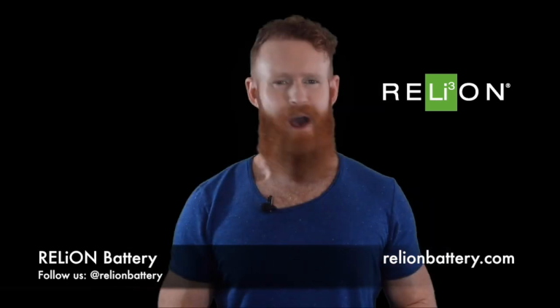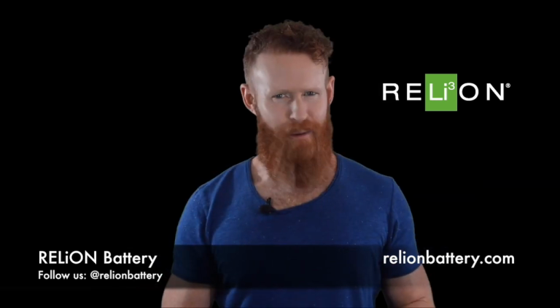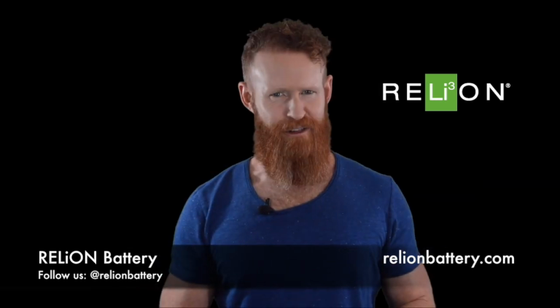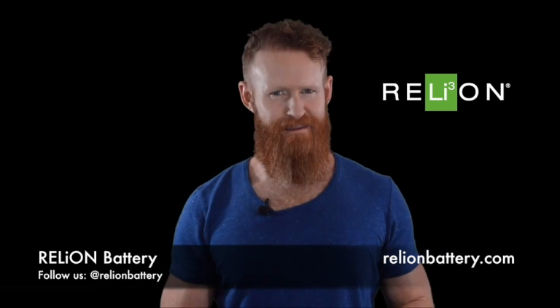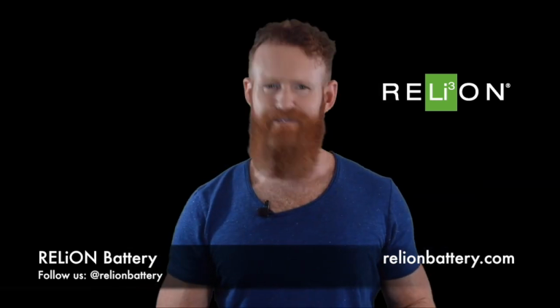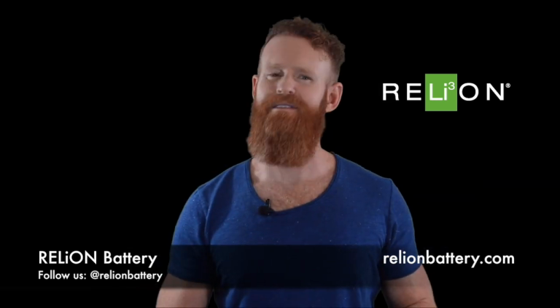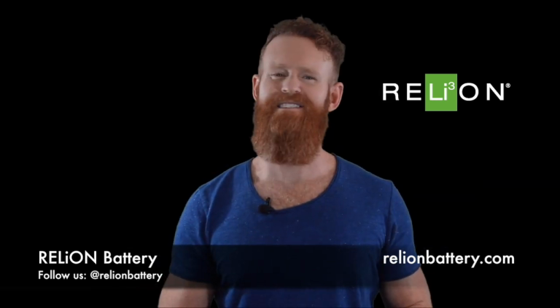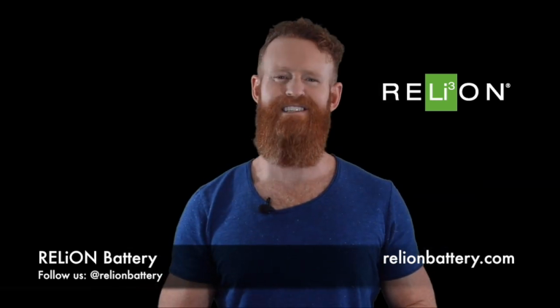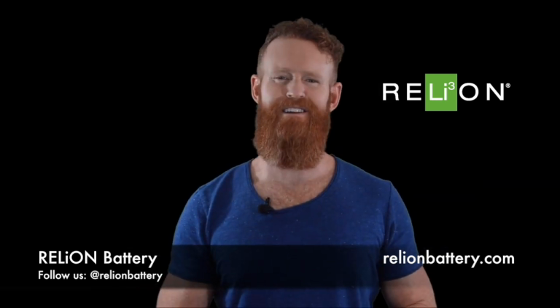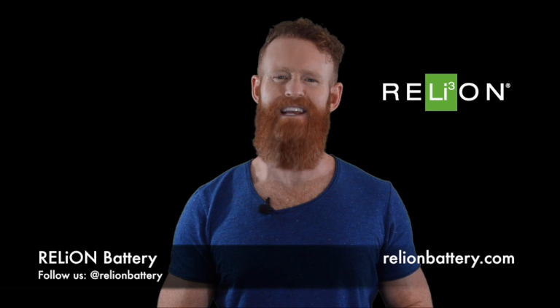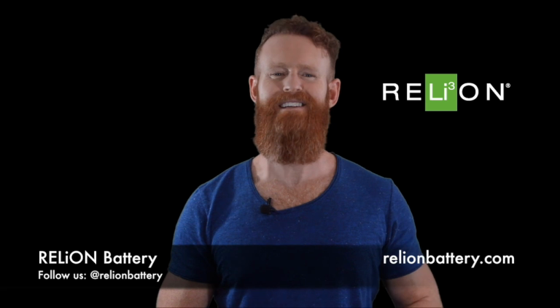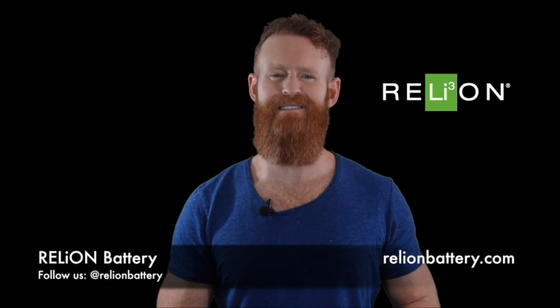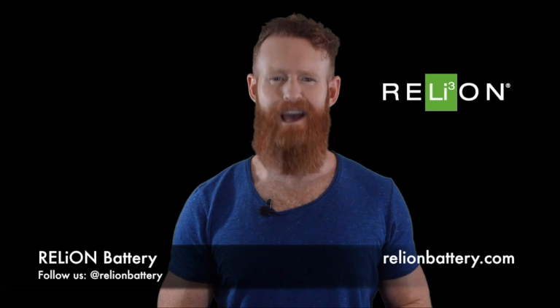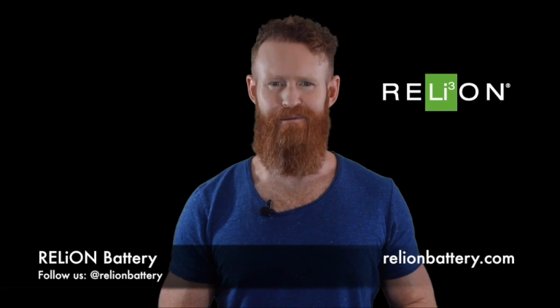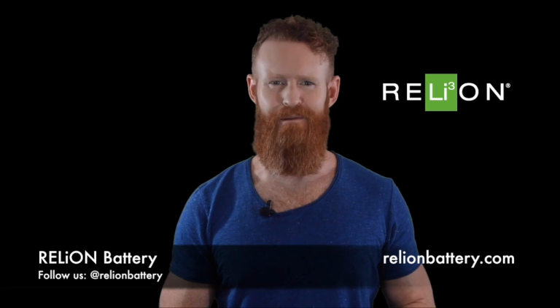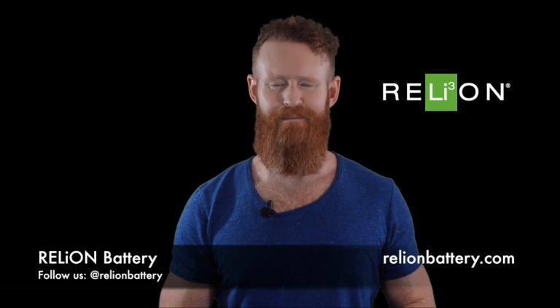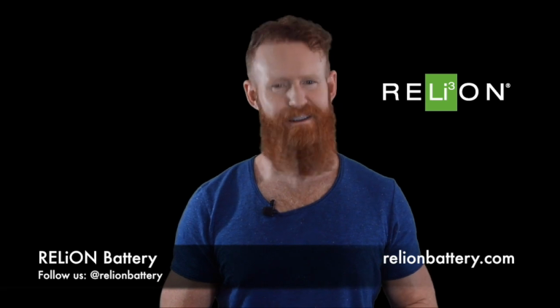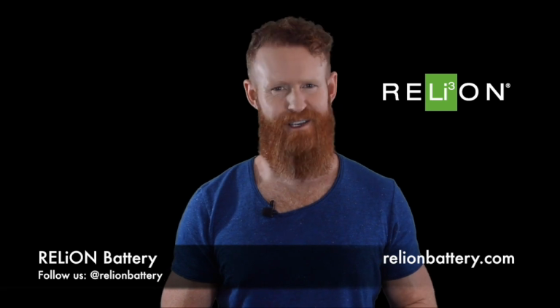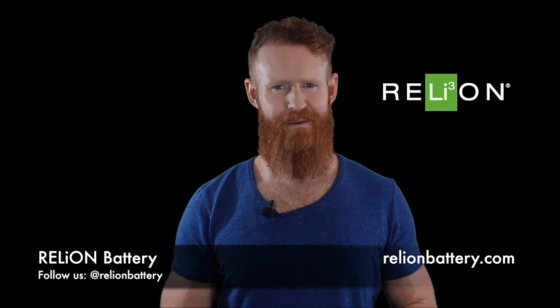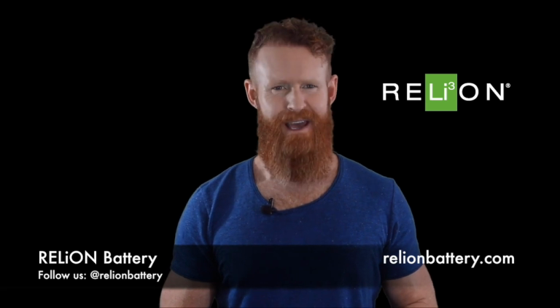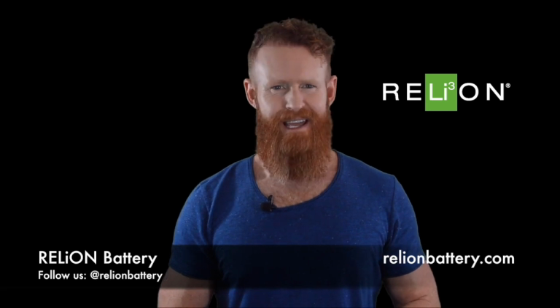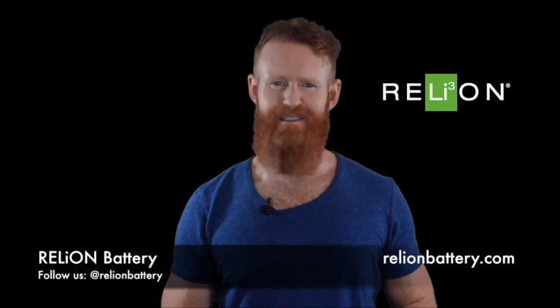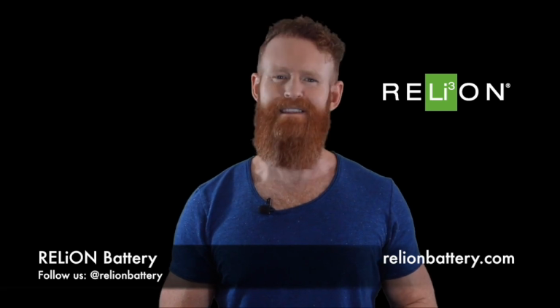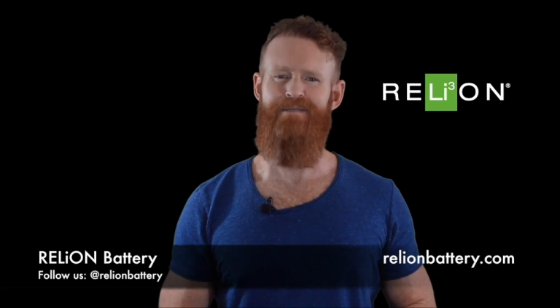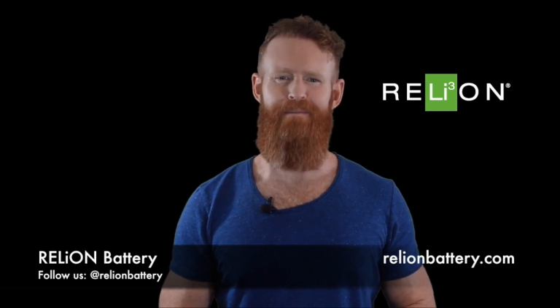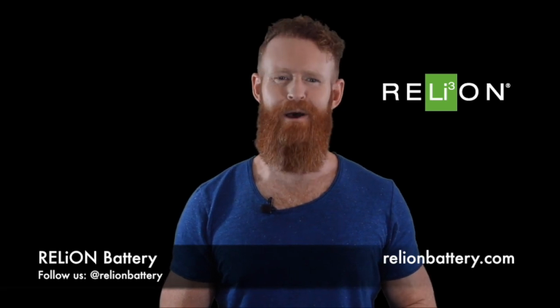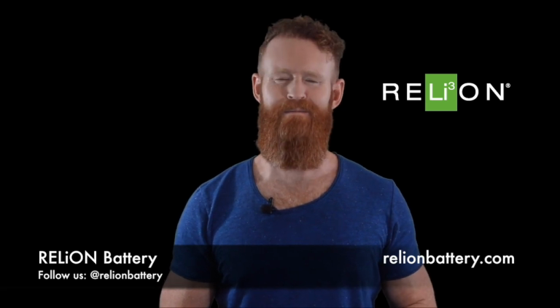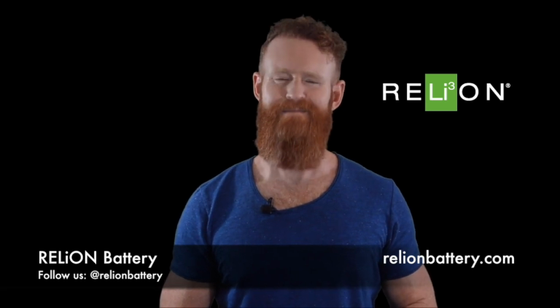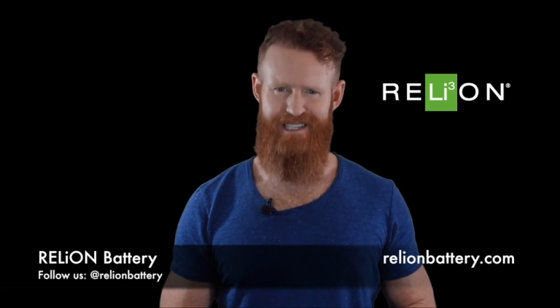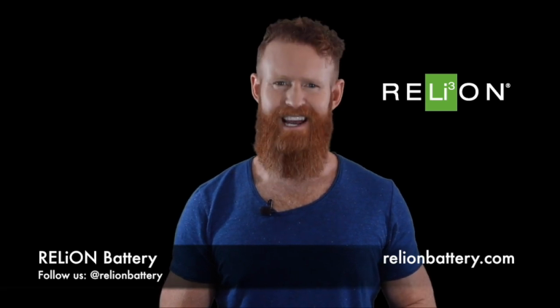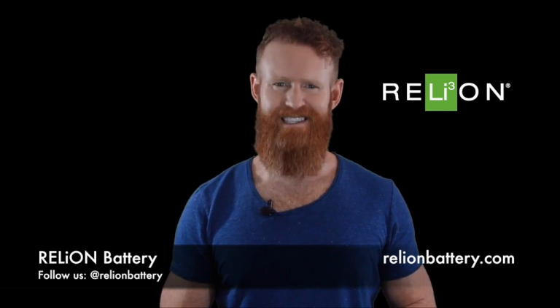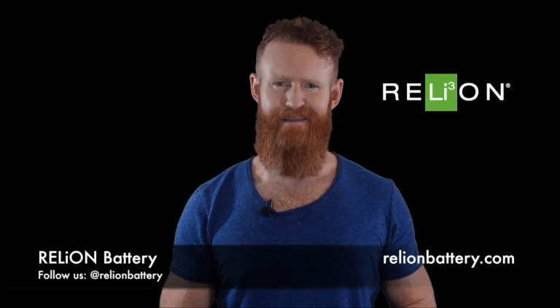Hopefully you found this edition of Tech Tuesday helpful. If so, give us a thumbs up below. See you next time.